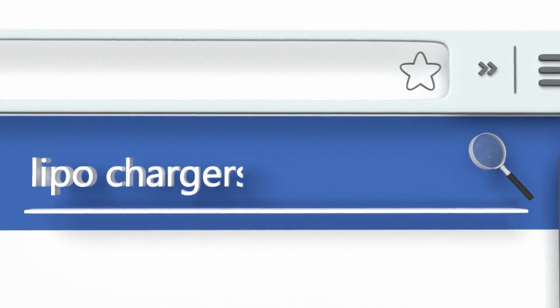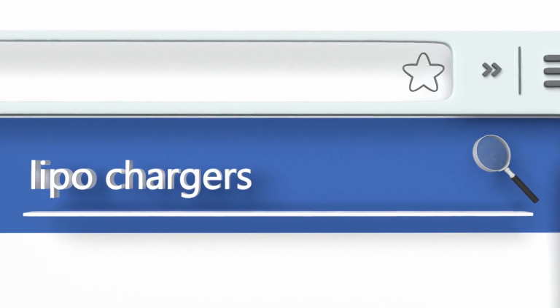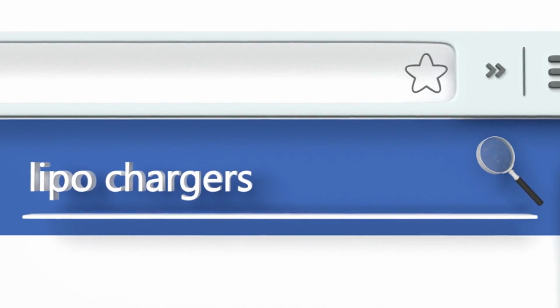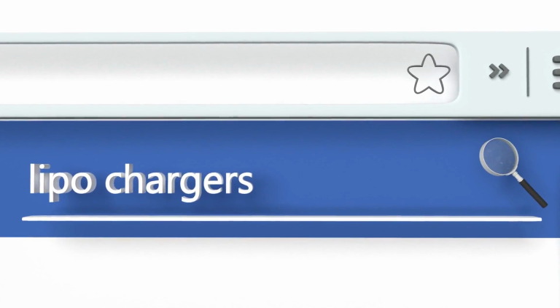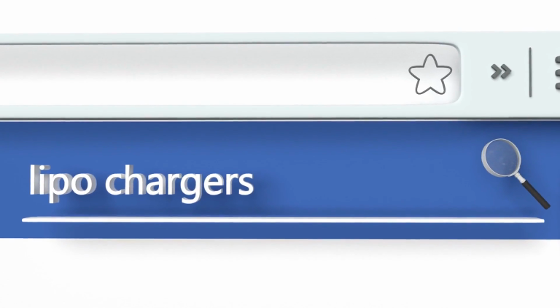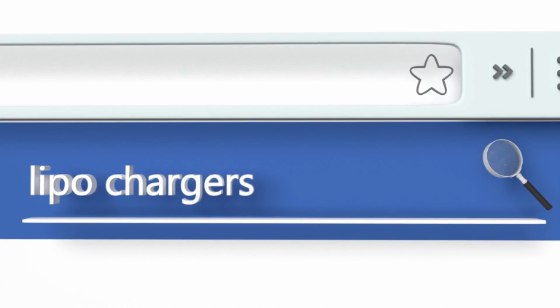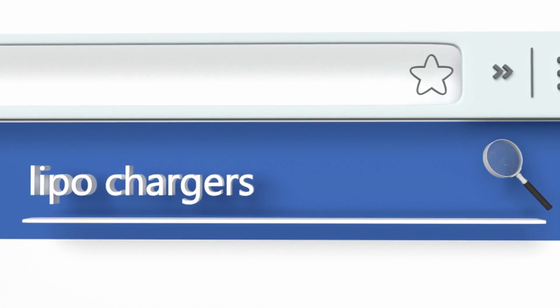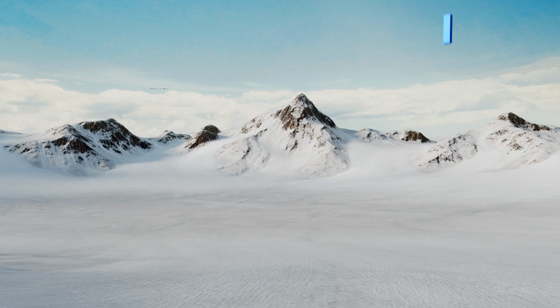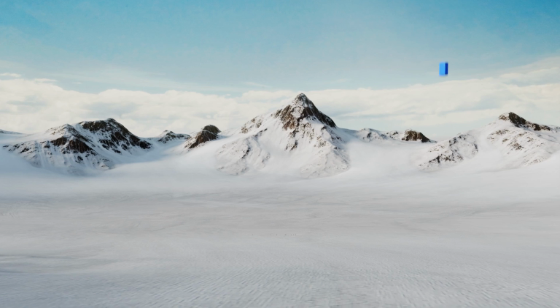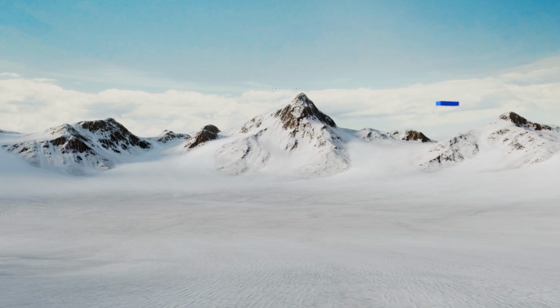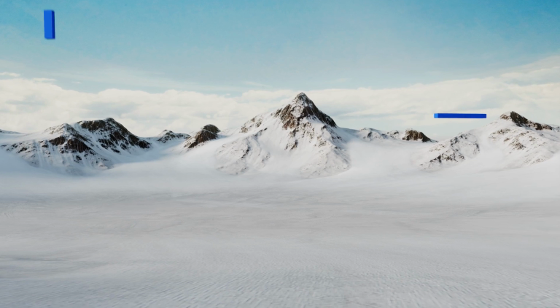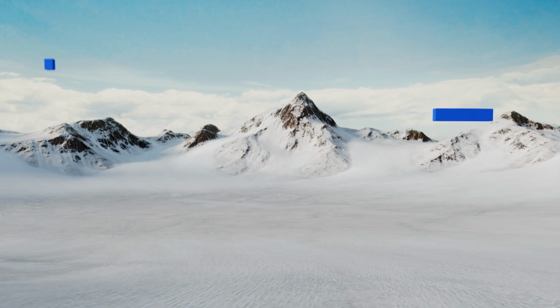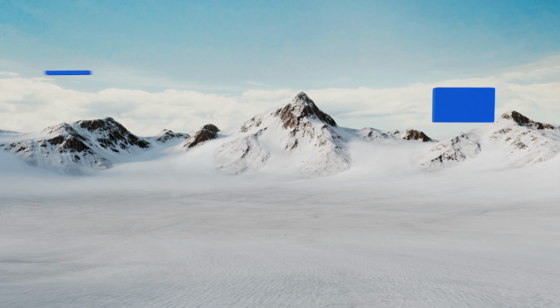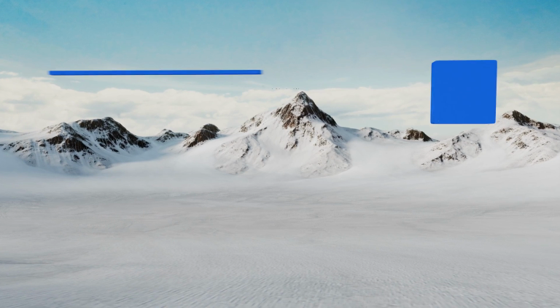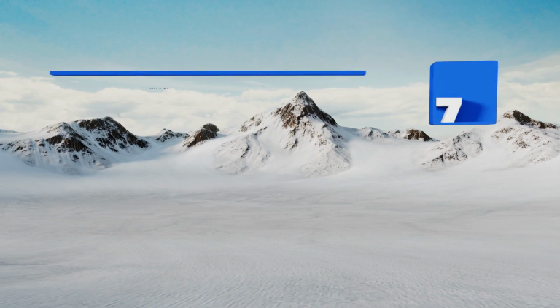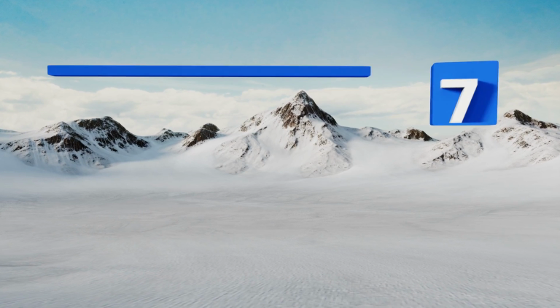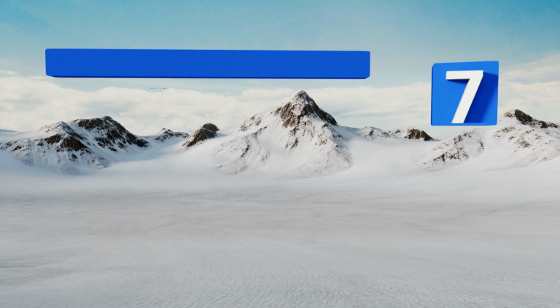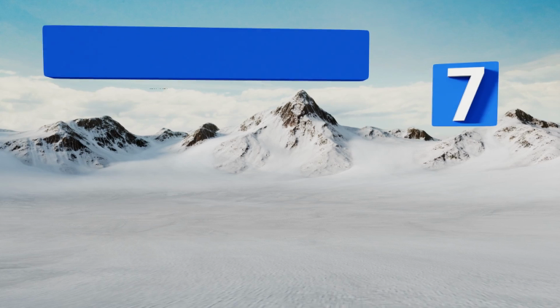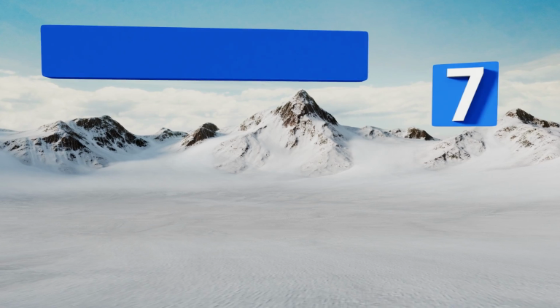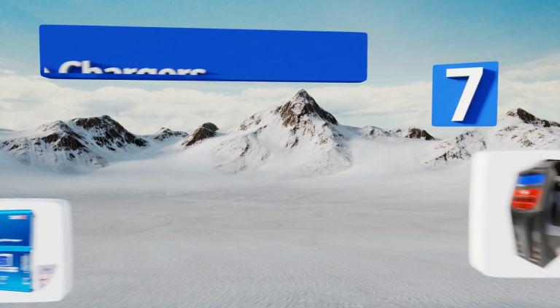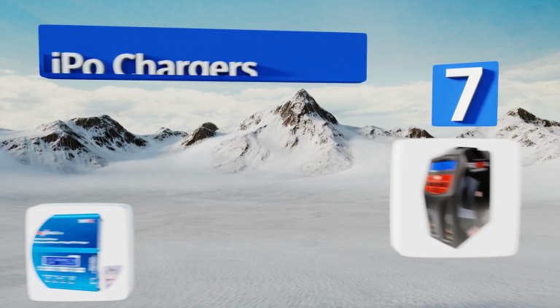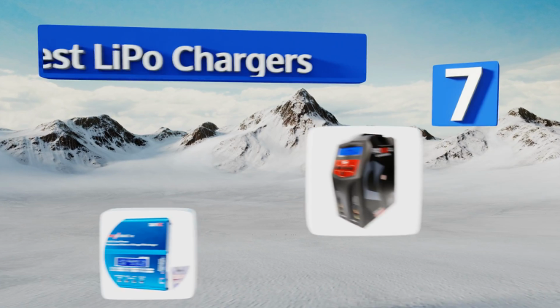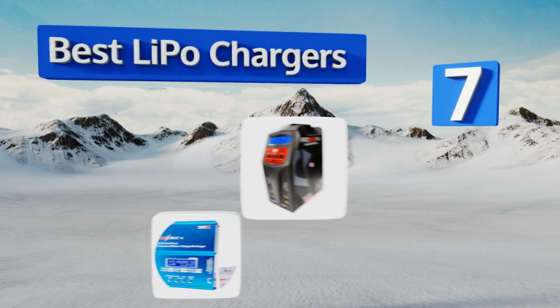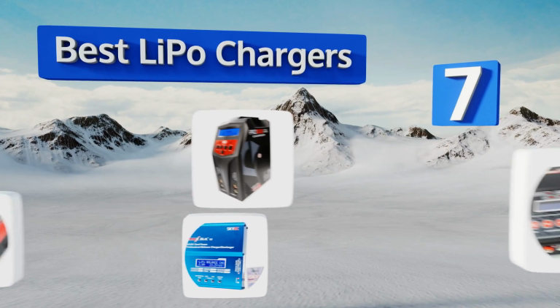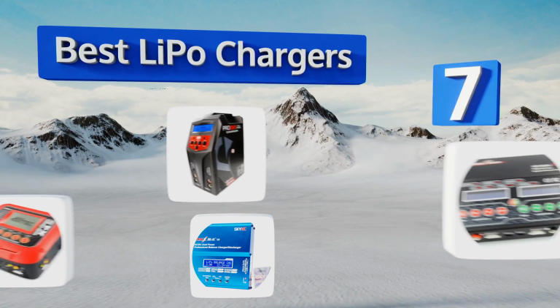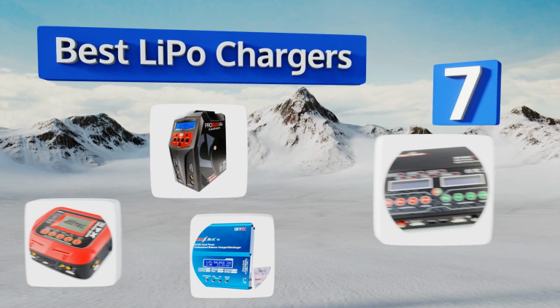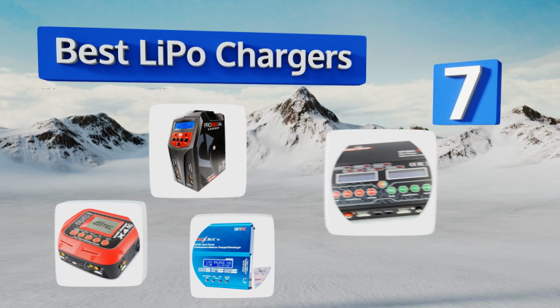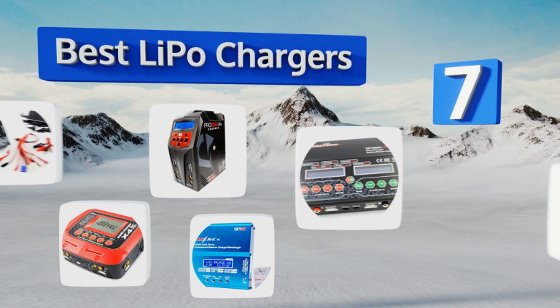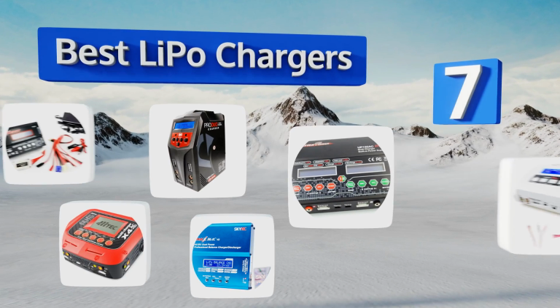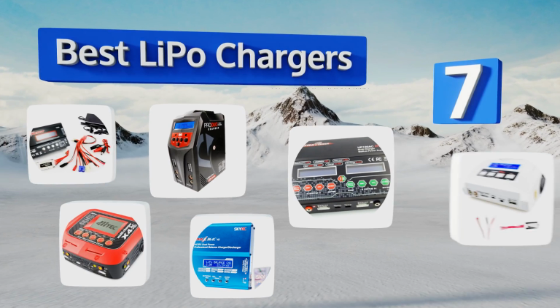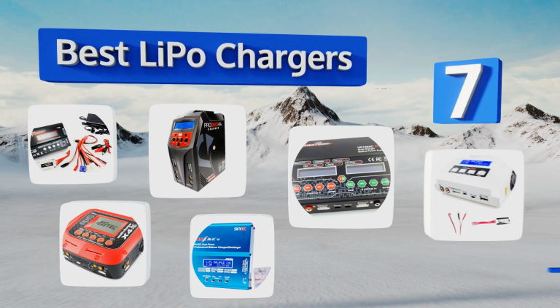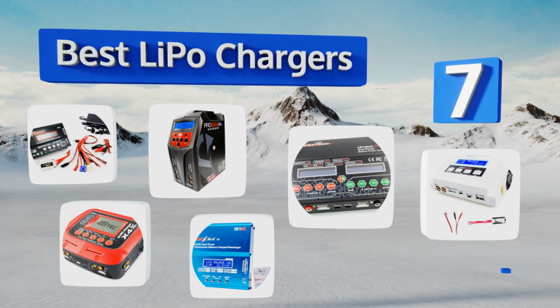EasyVid presents the seven best lipo chargers. Let's get started with the list.